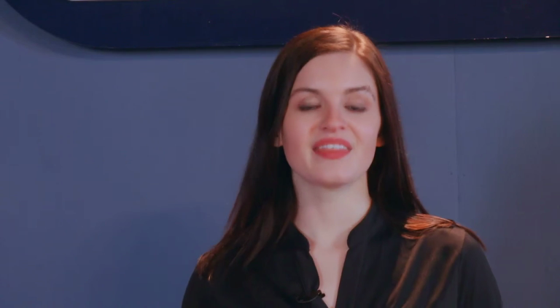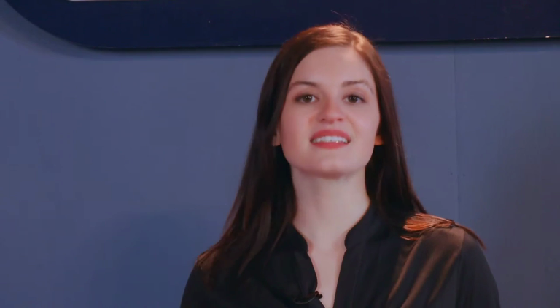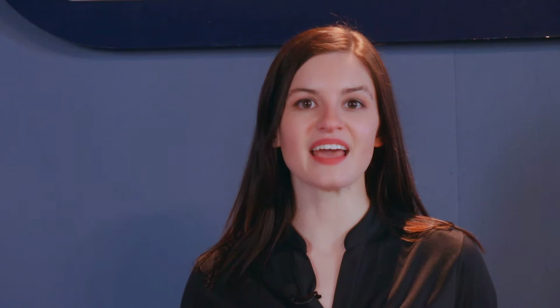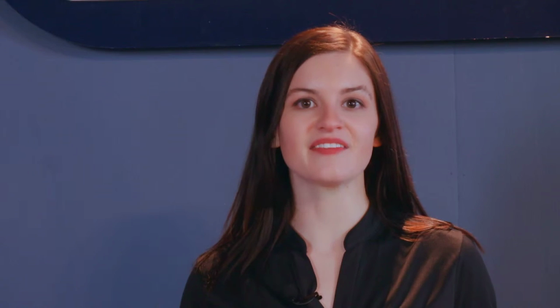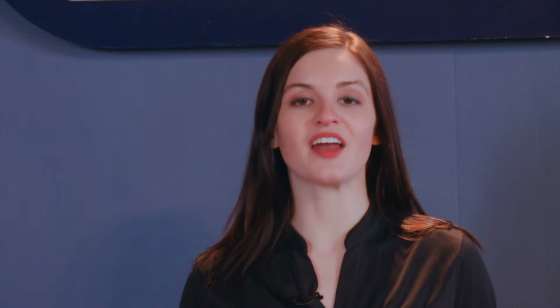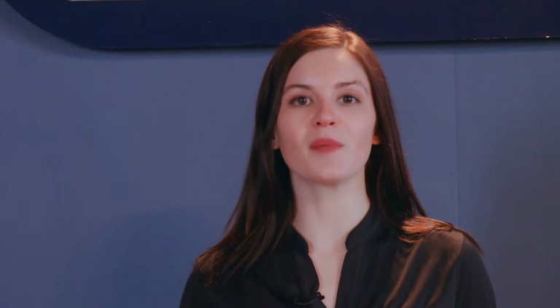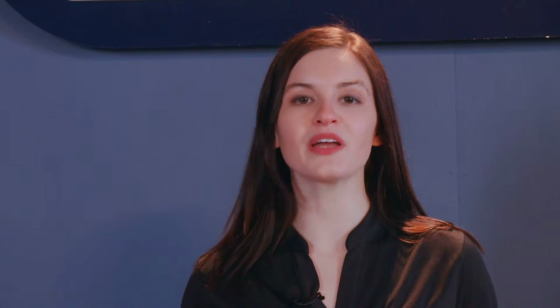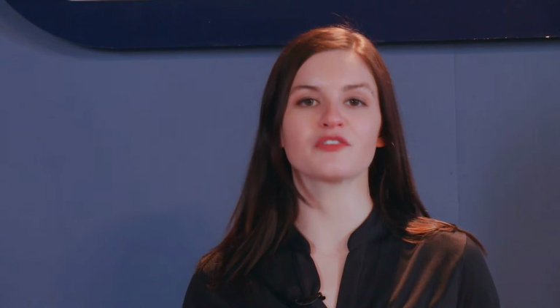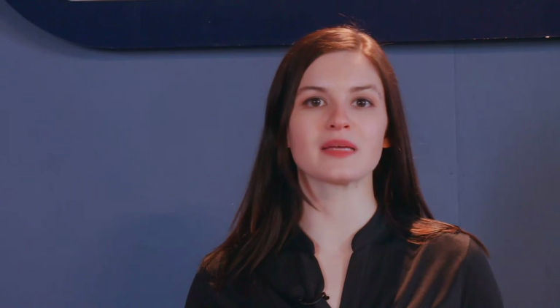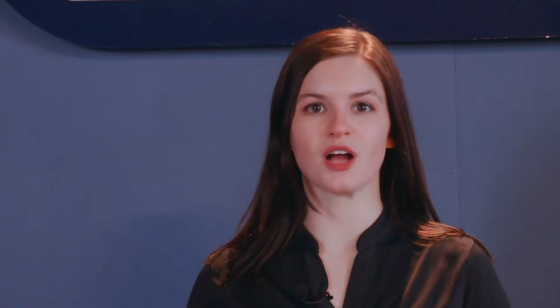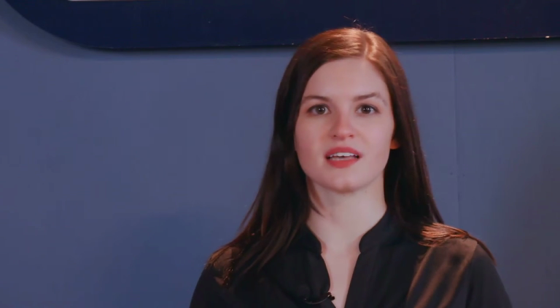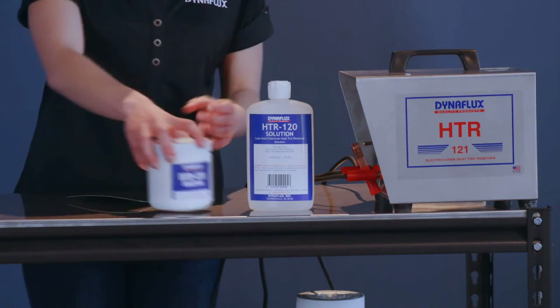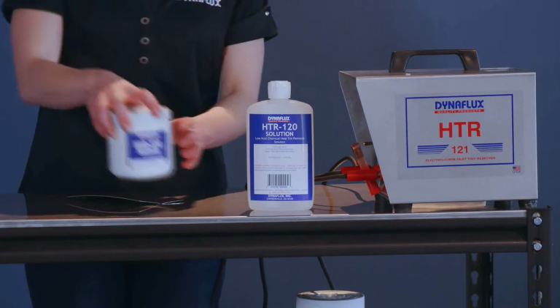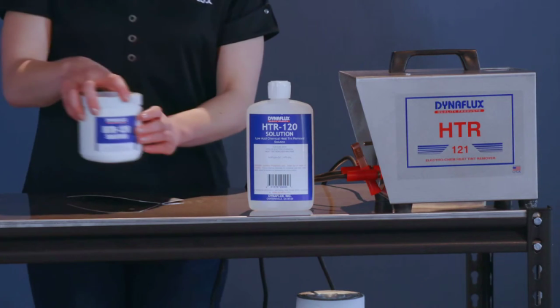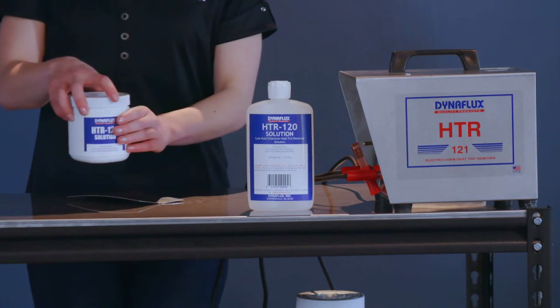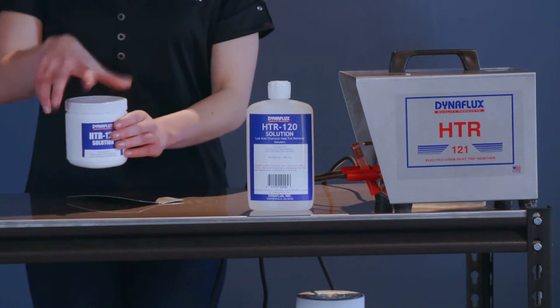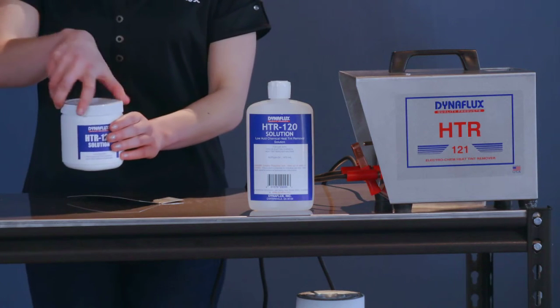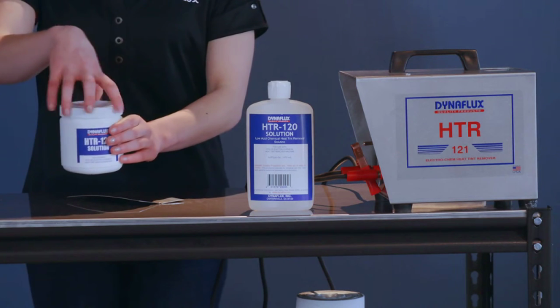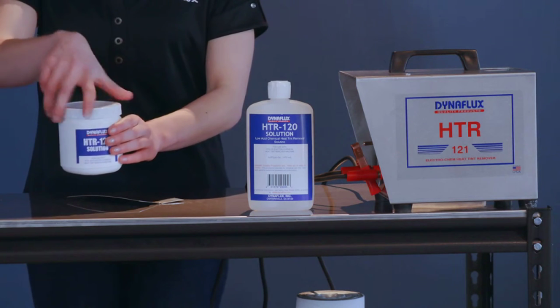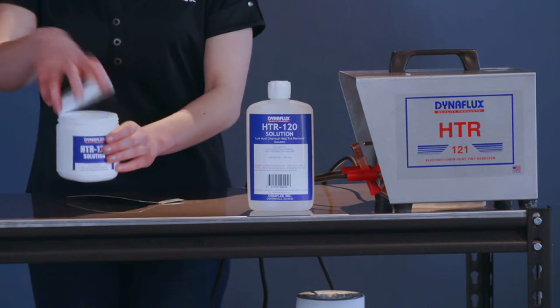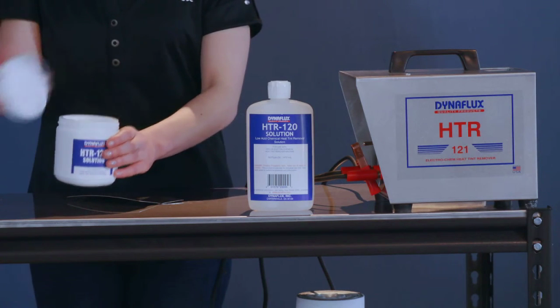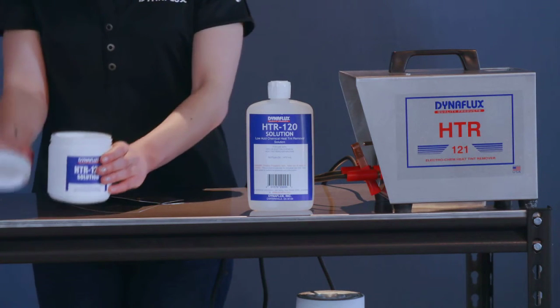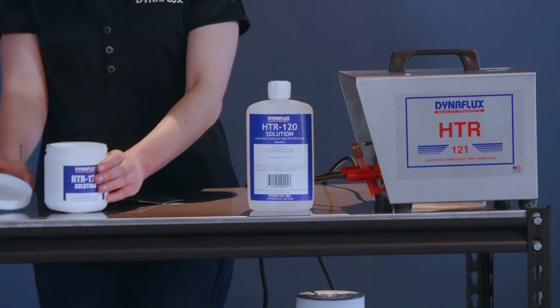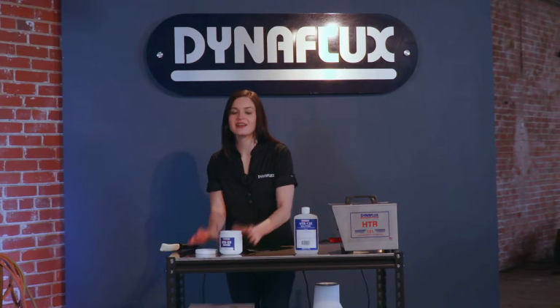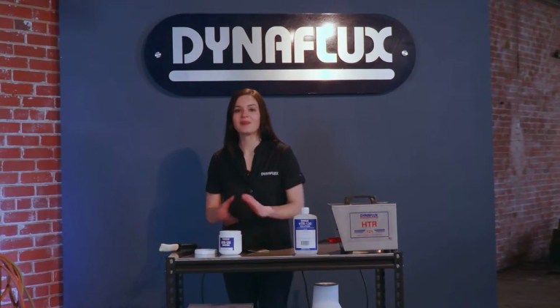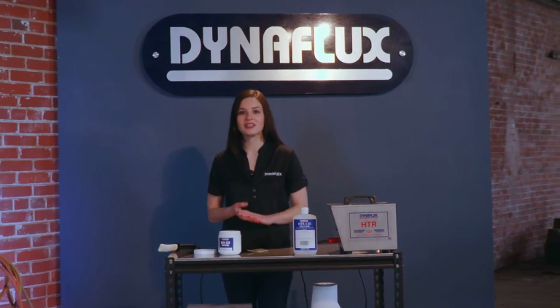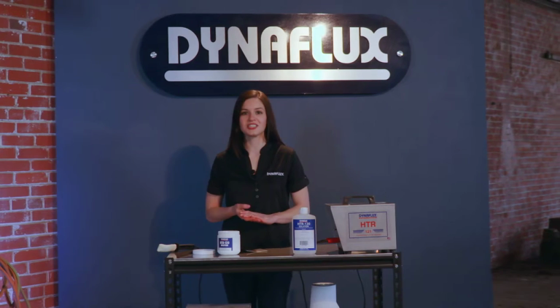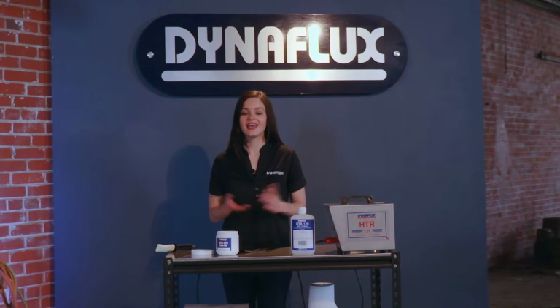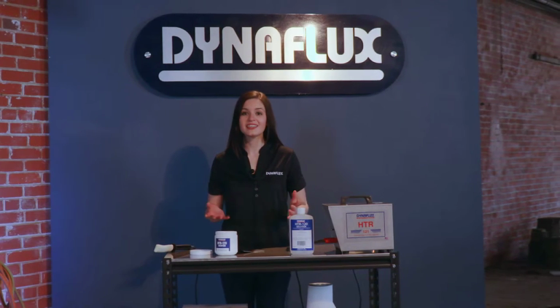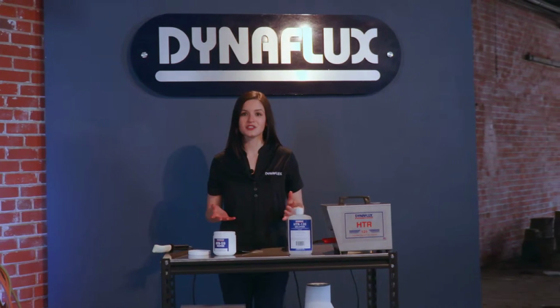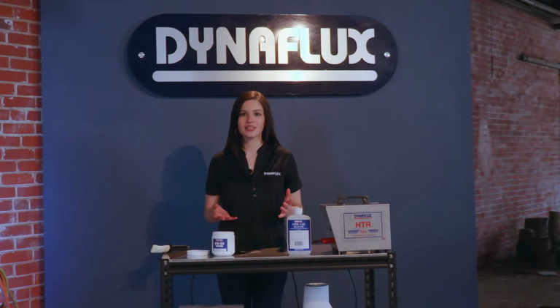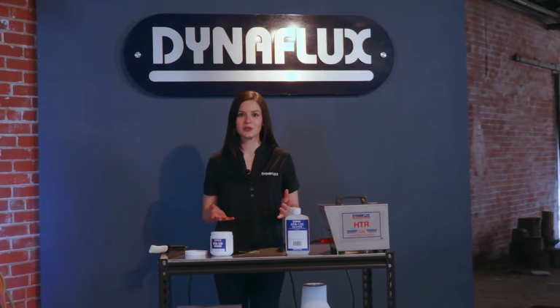This safe and operator friendly process eliminates the need for grinding, sanding, polishing, and dangerous chemicals.